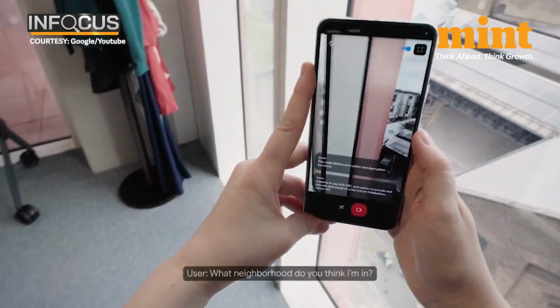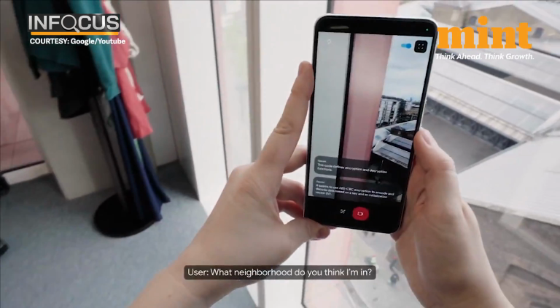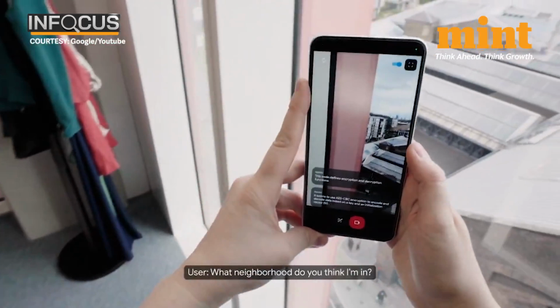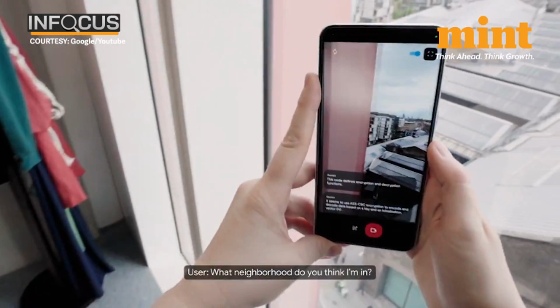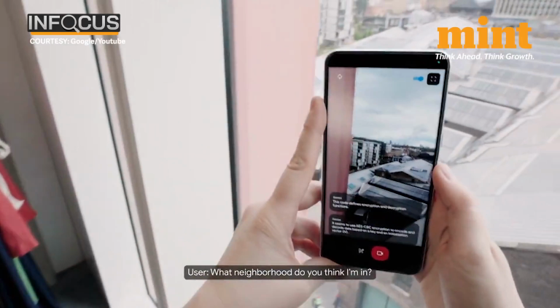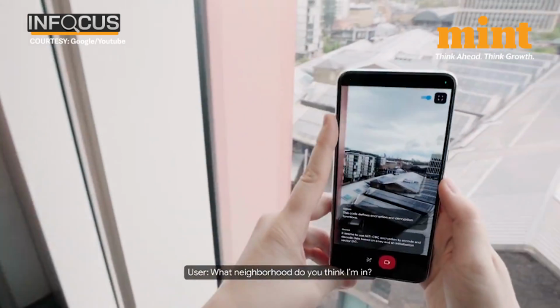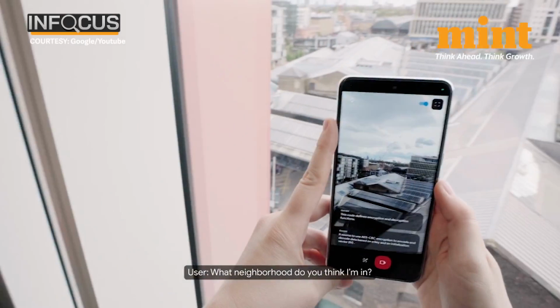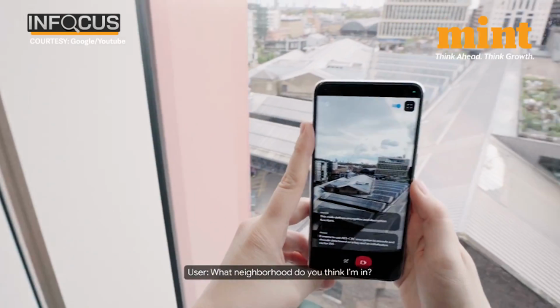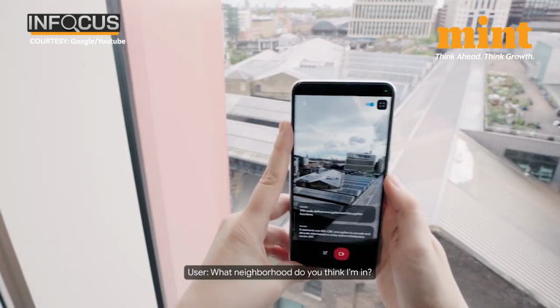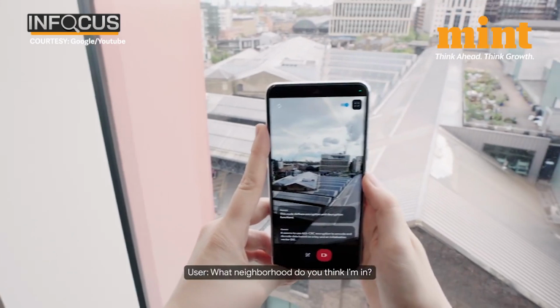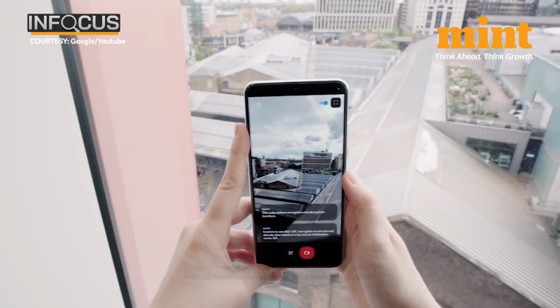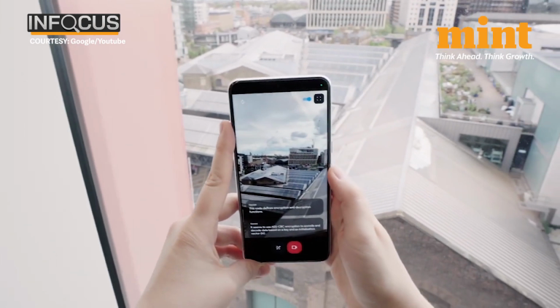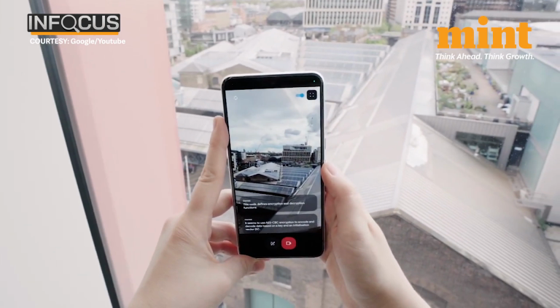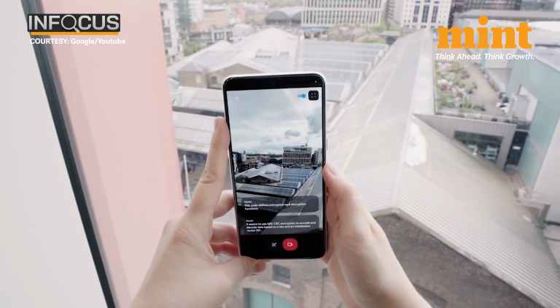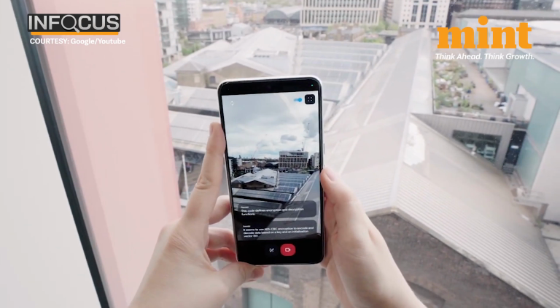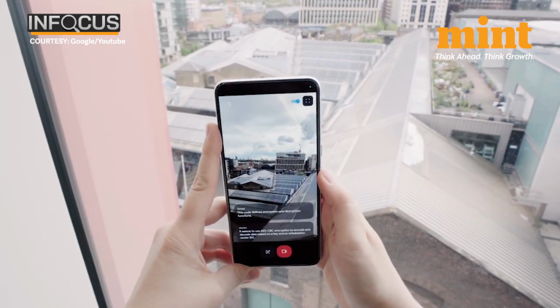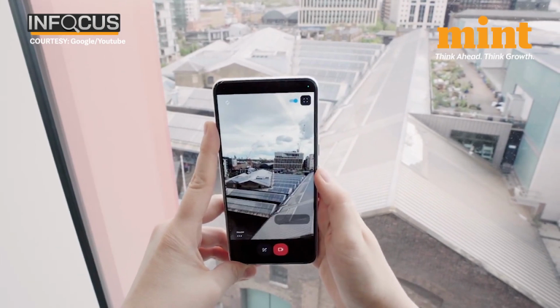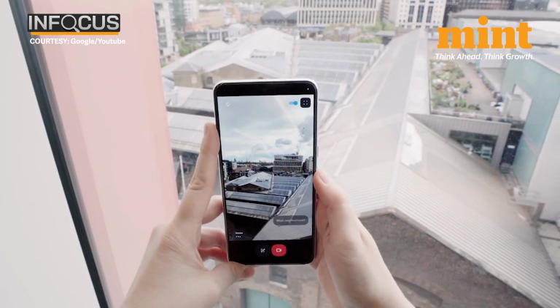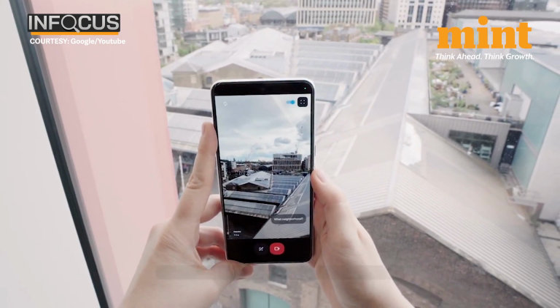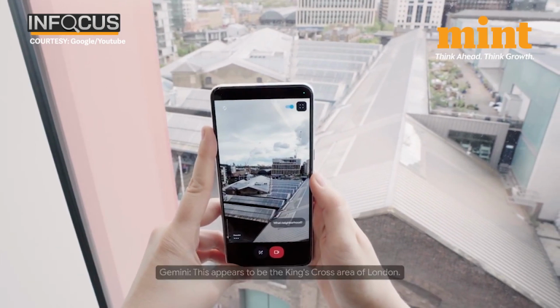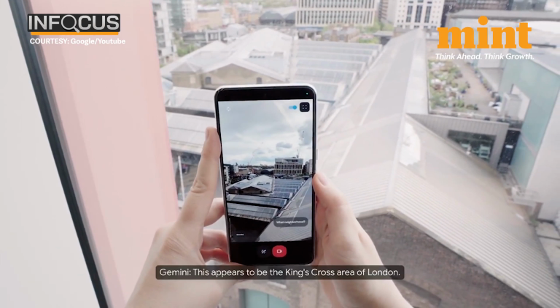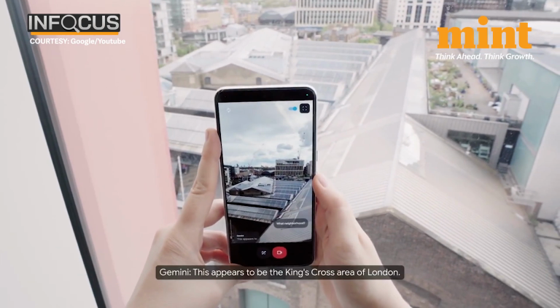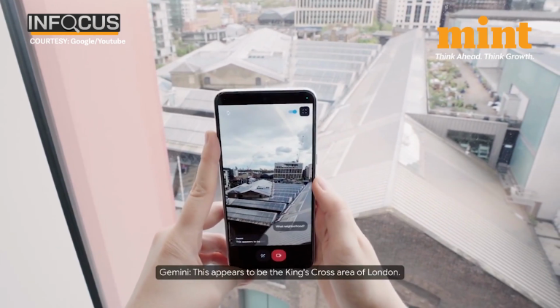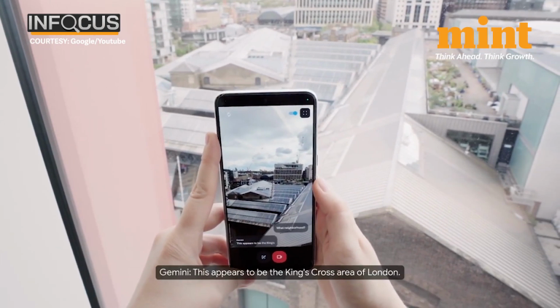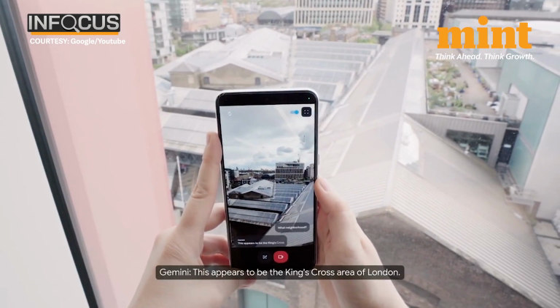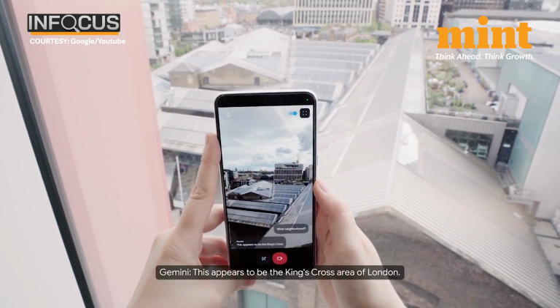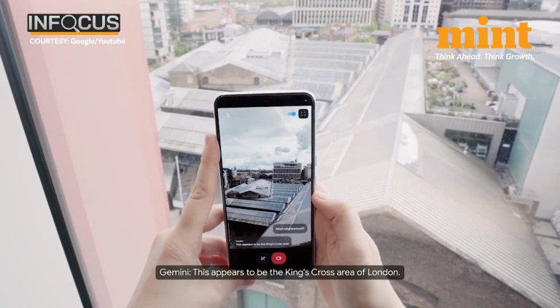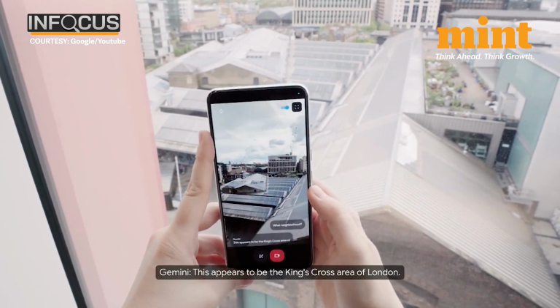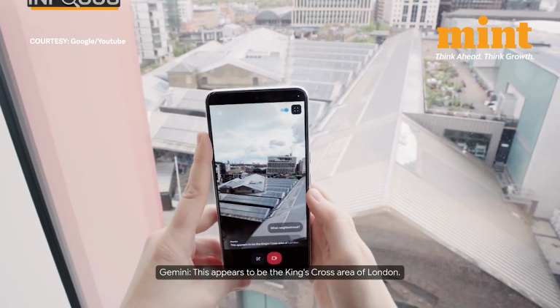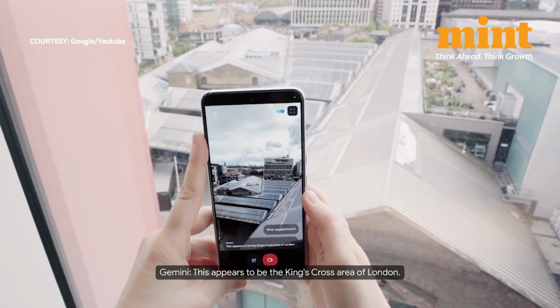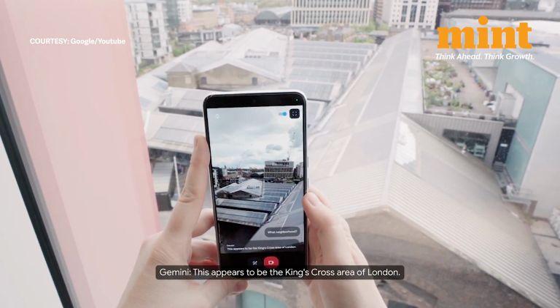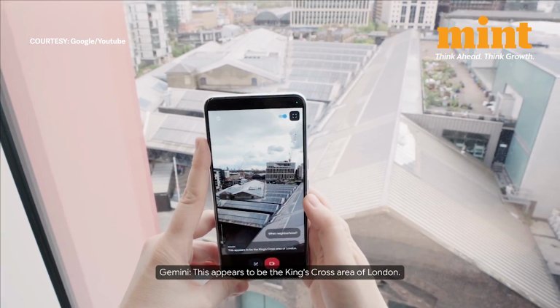What neighborhood do you think I'm in? This appears to be the King's Cross area of London.